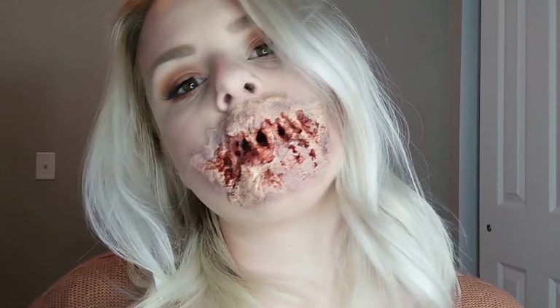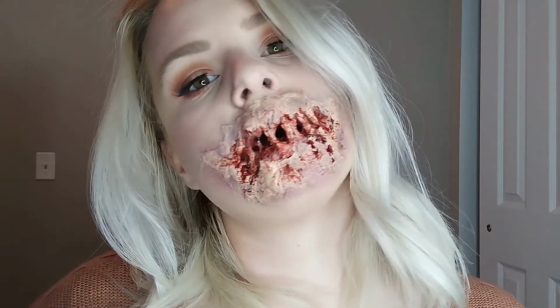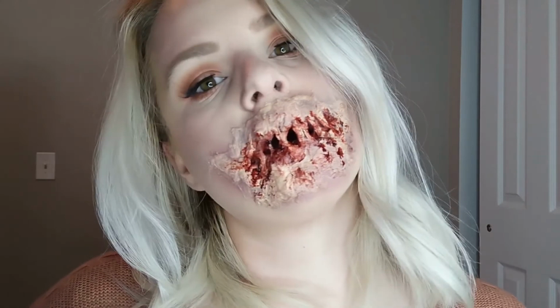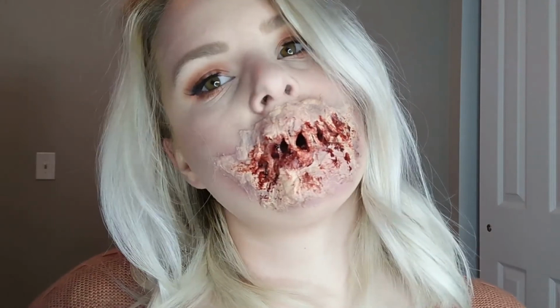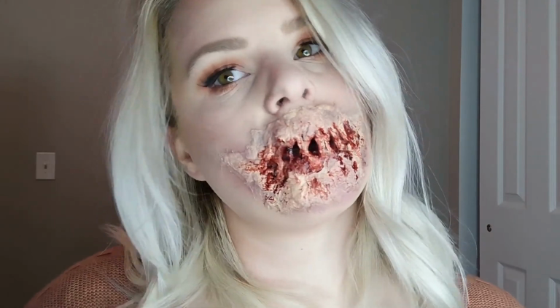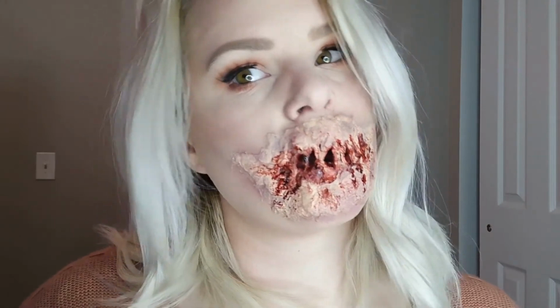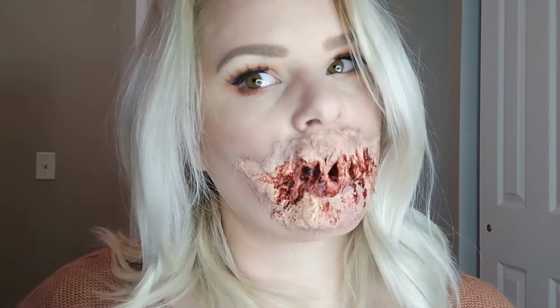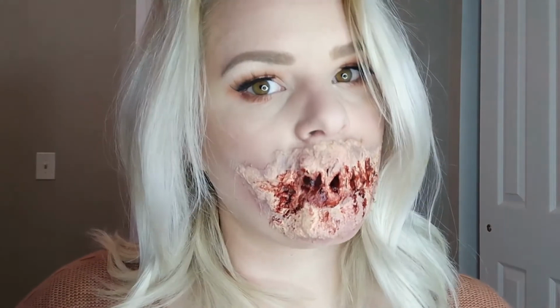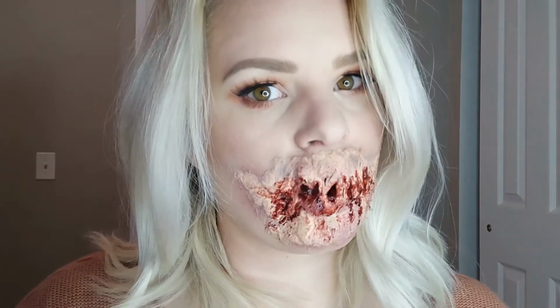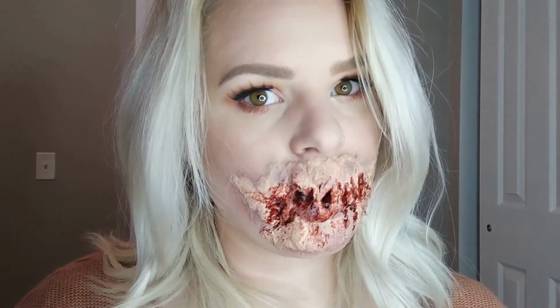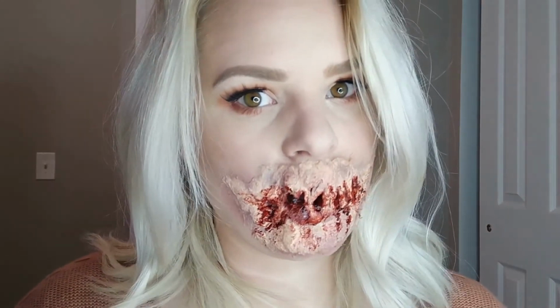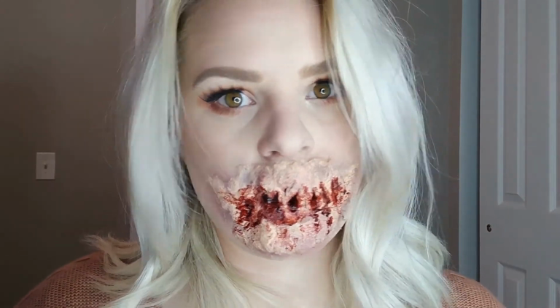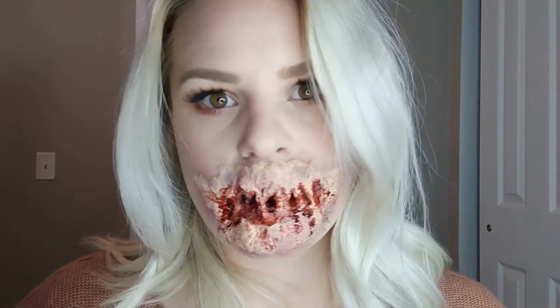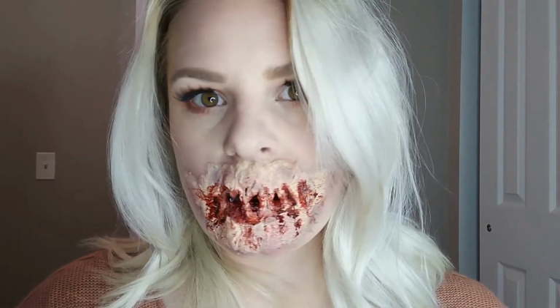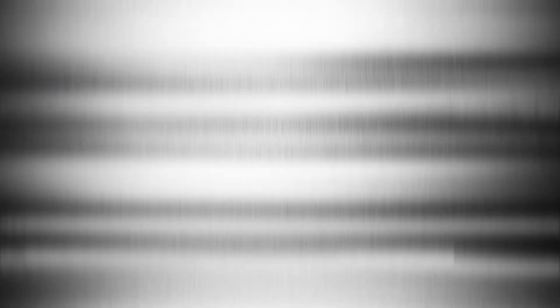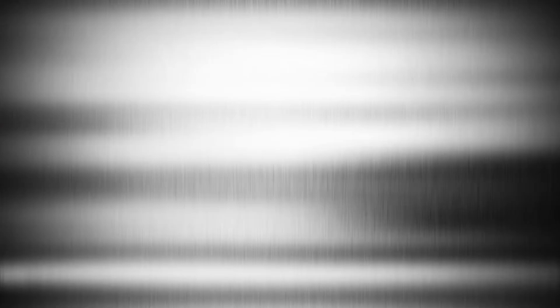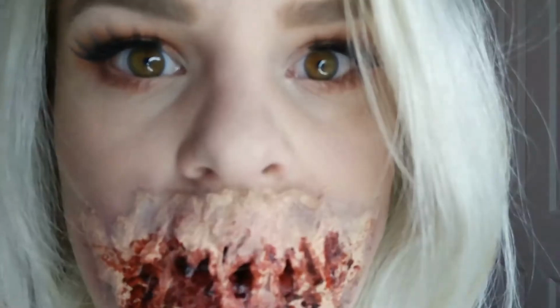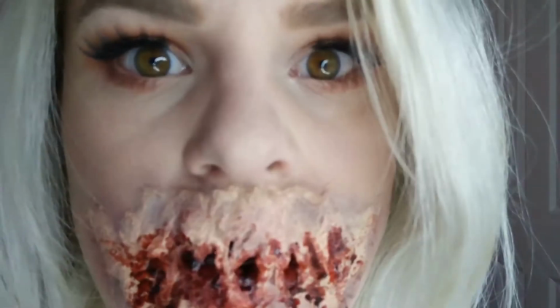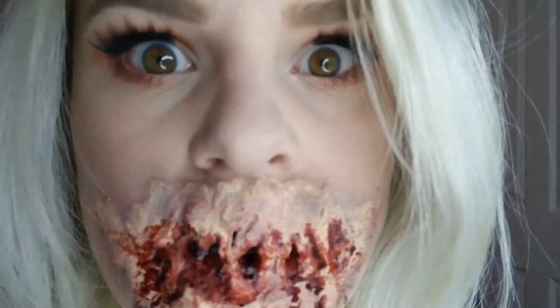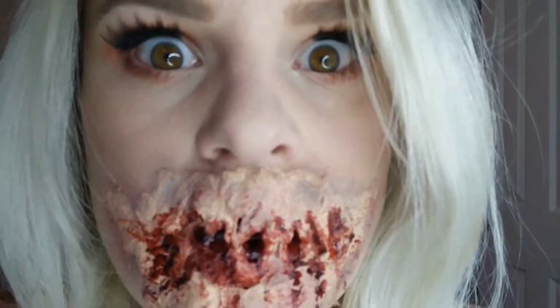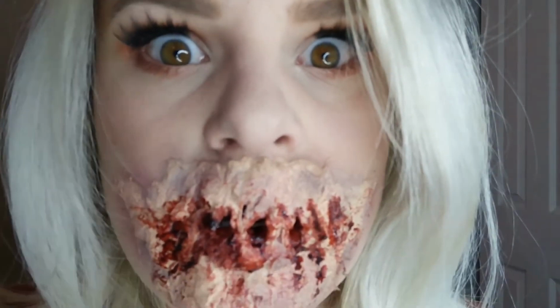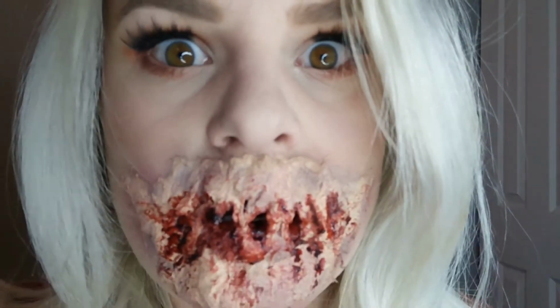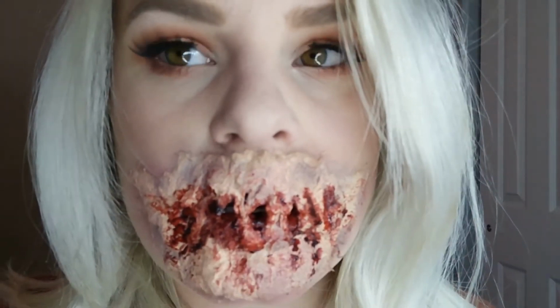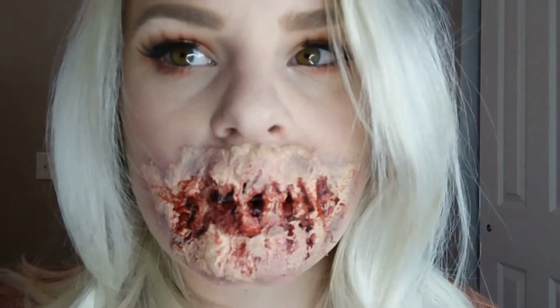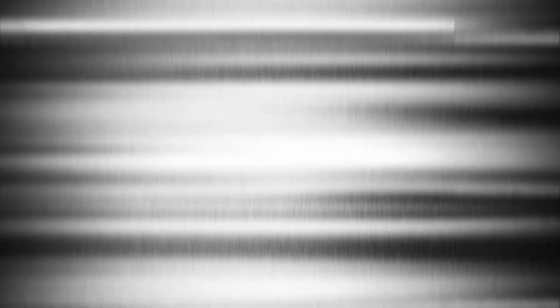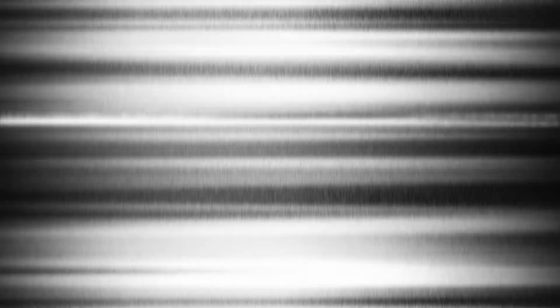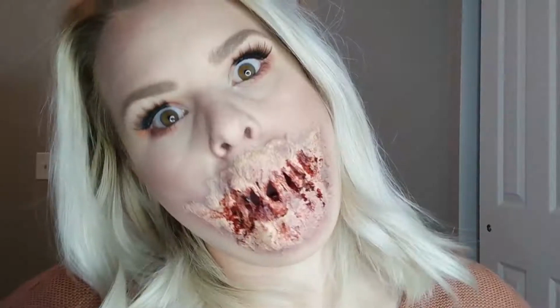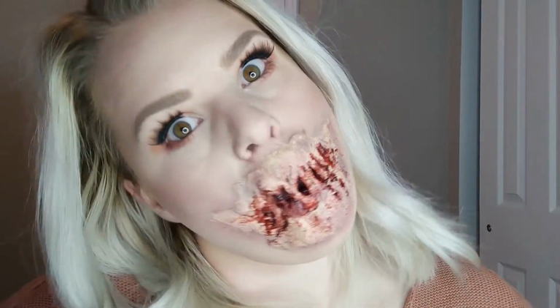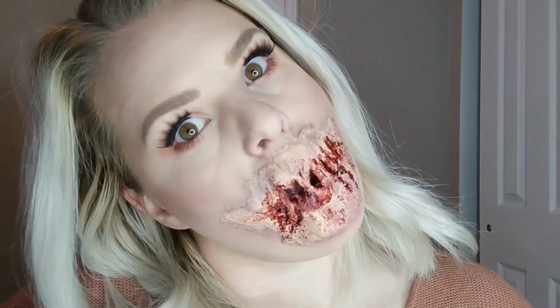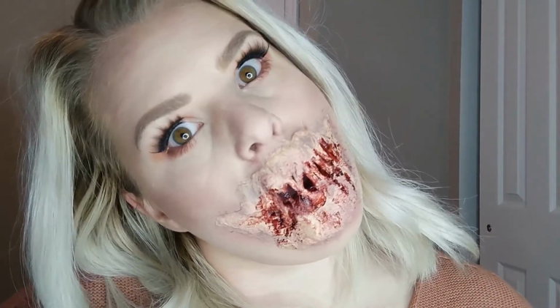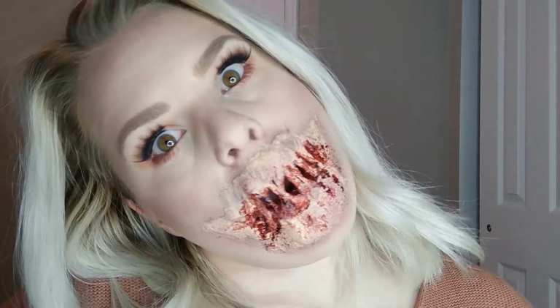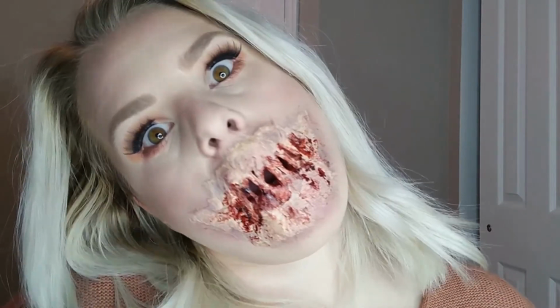And there you have it. Thanks so much for watching, guys. I hope you enjoyed this tutorial. I'll see you next time.